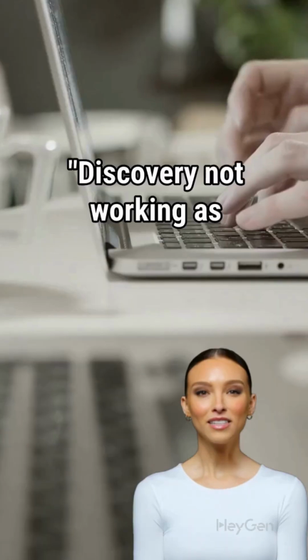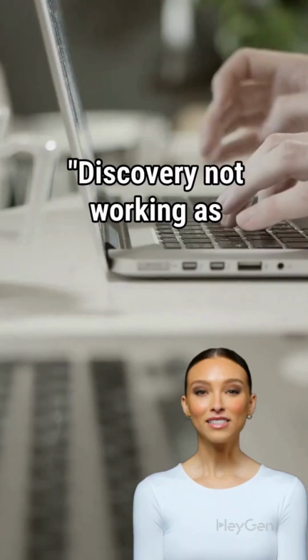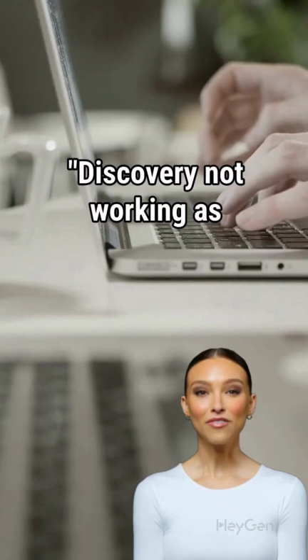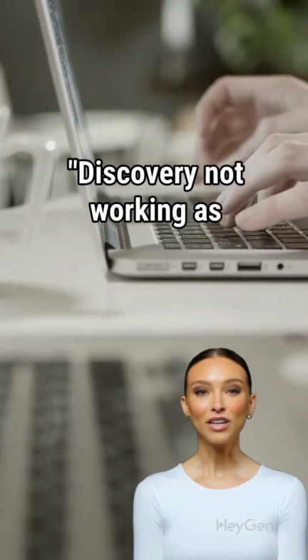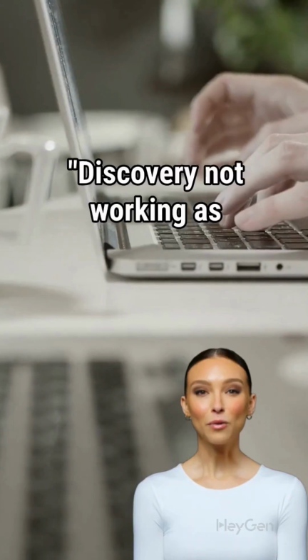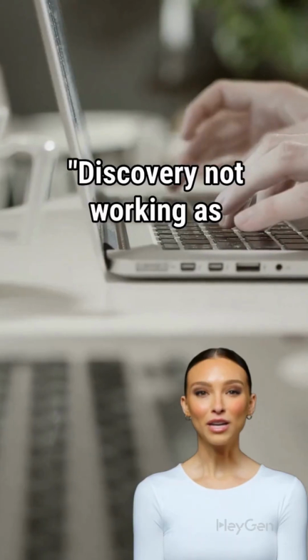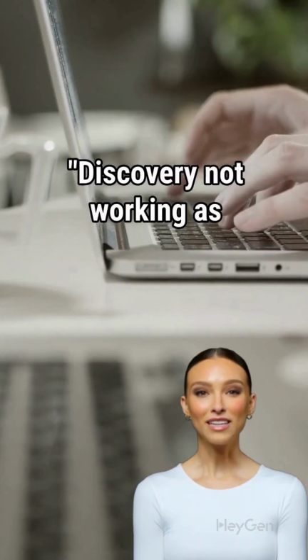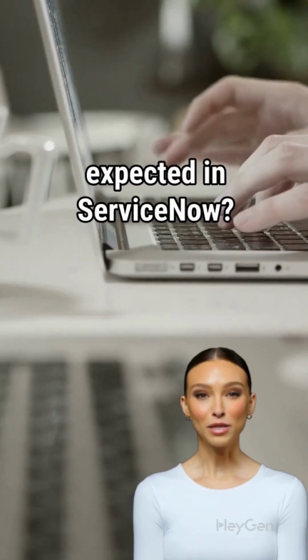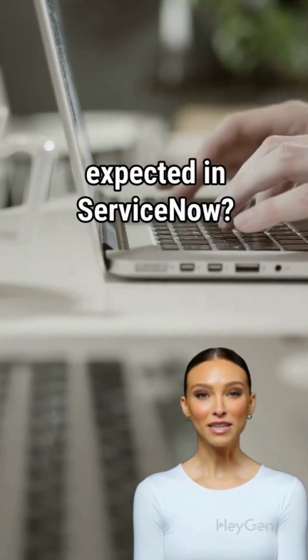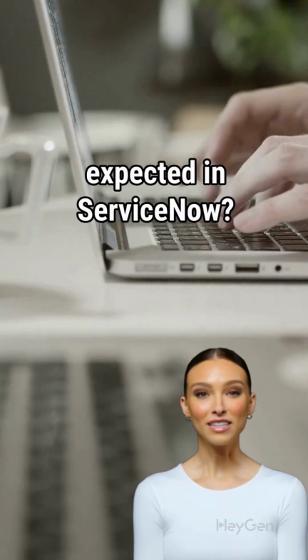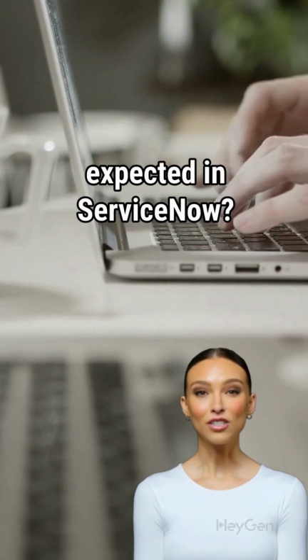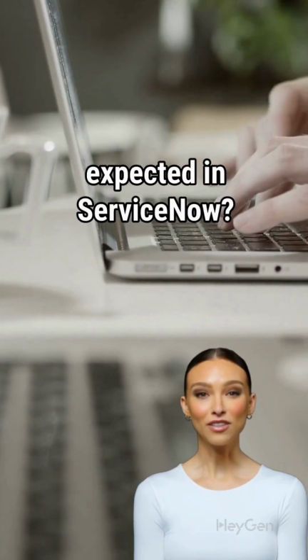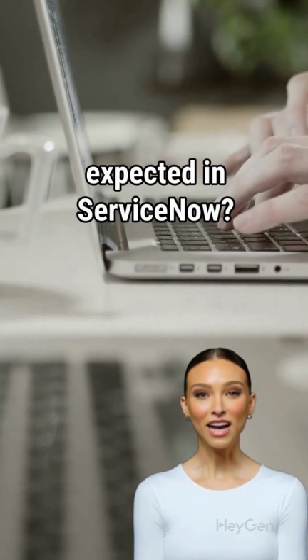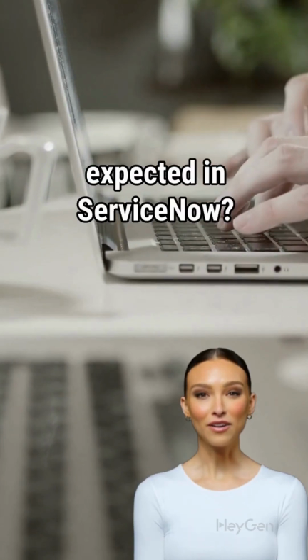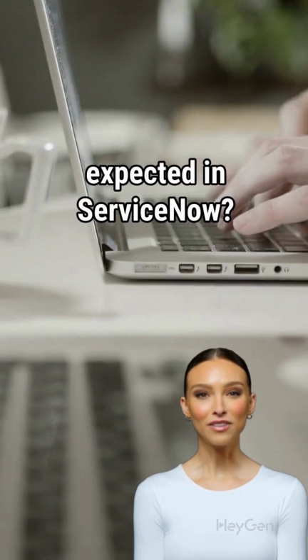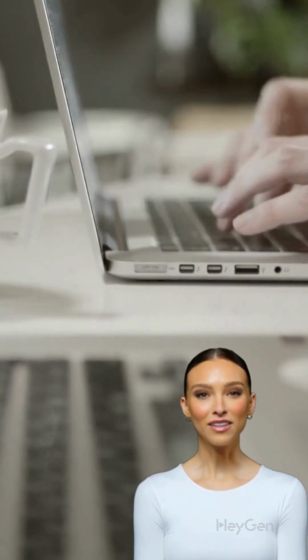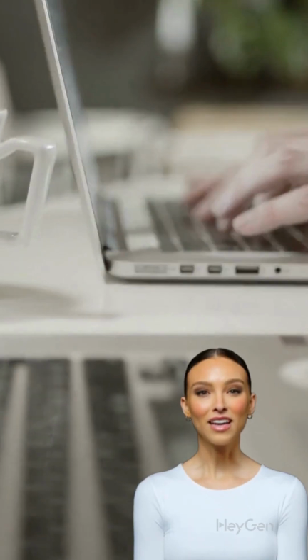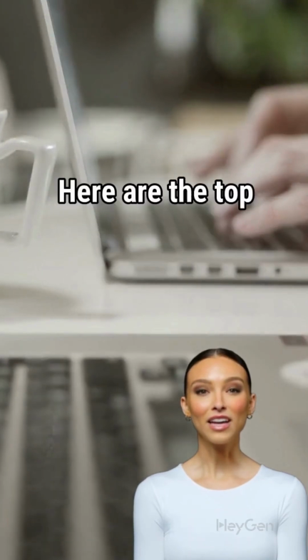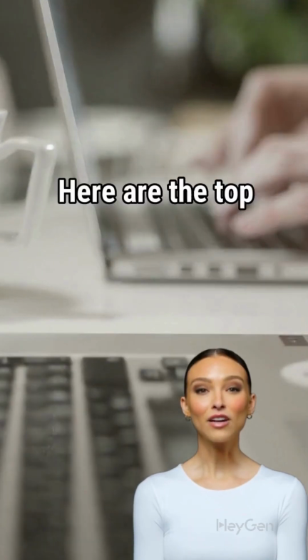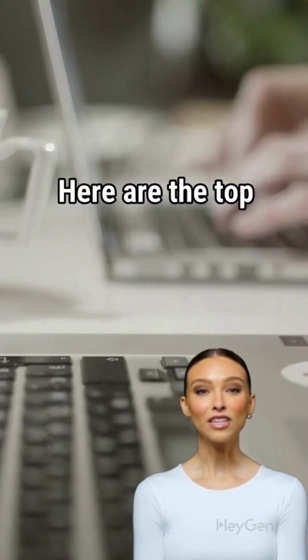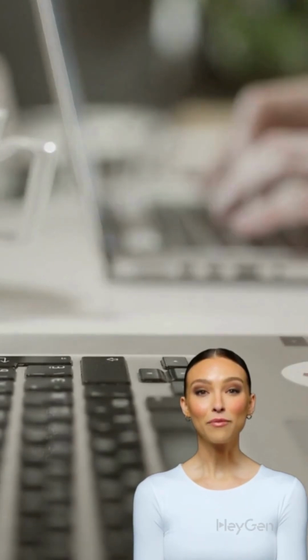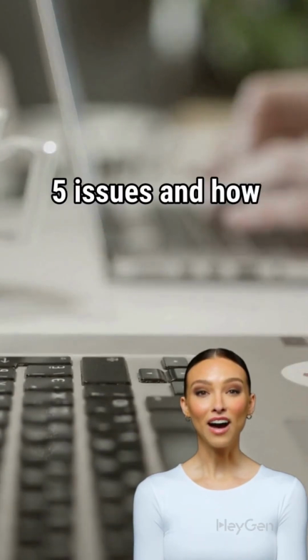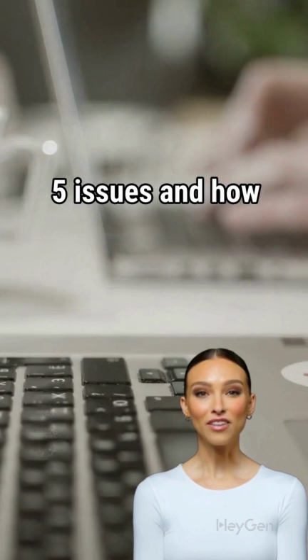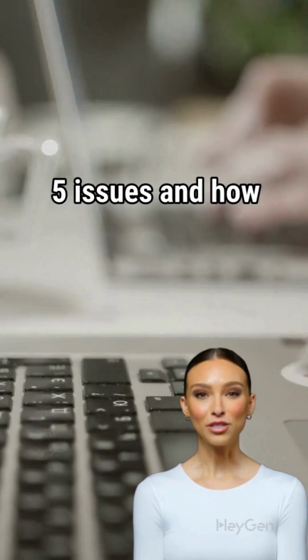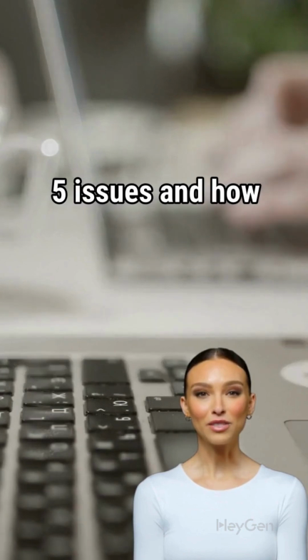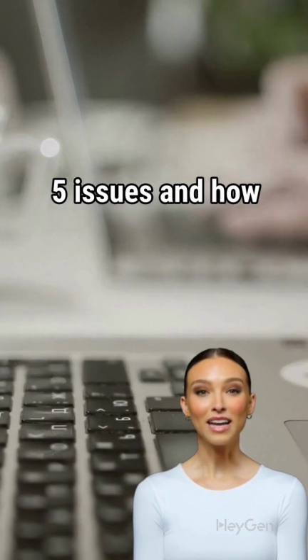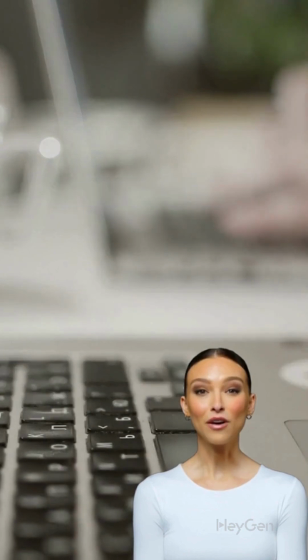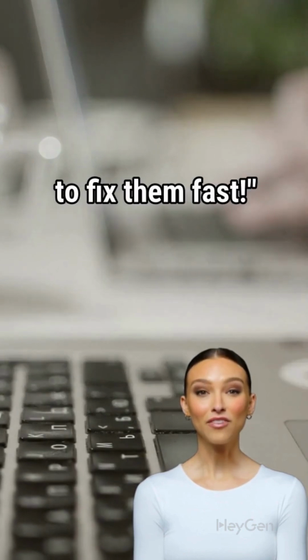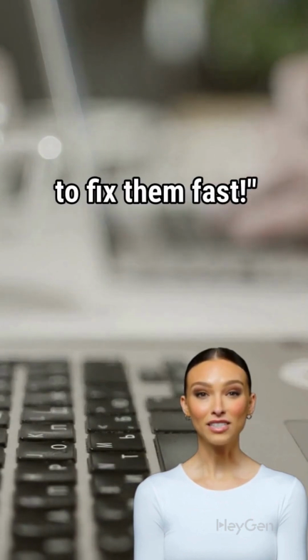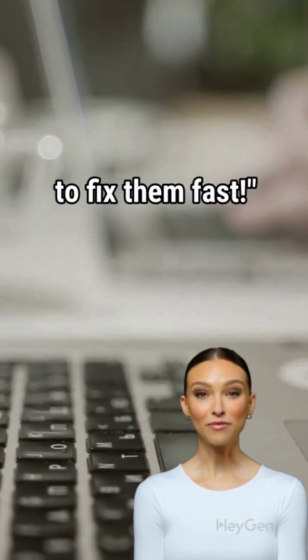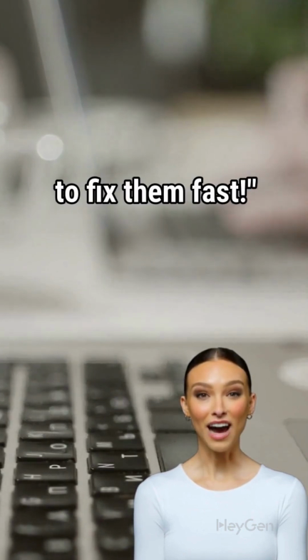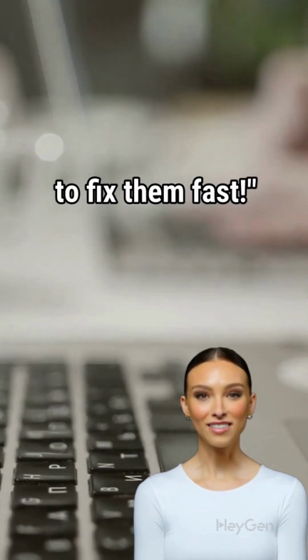Discovery not working as expected in ServiceNow? Here are the top five issues and how to fix them fast.